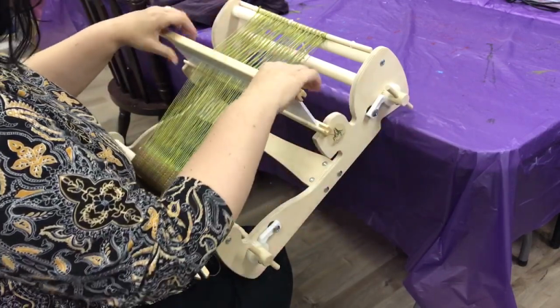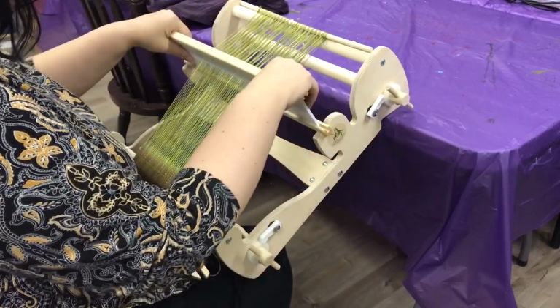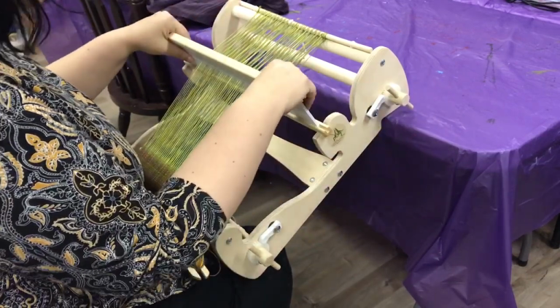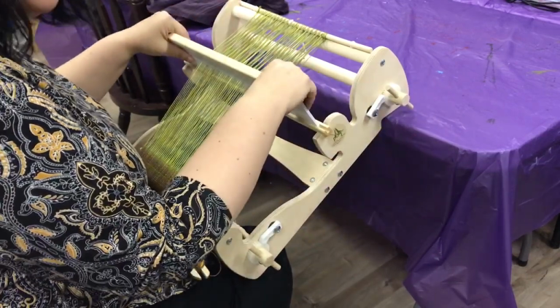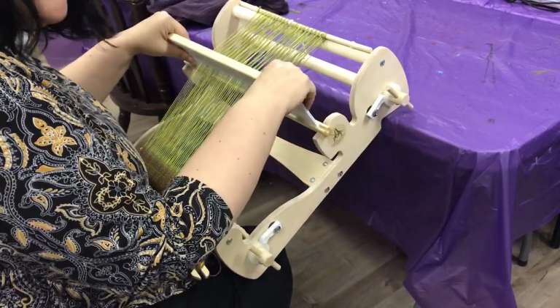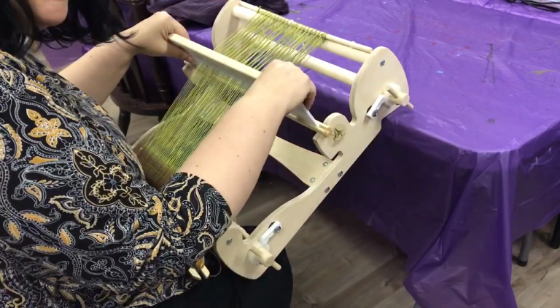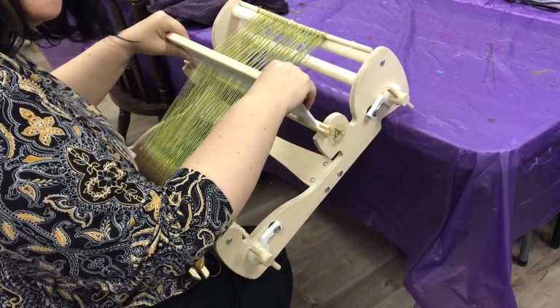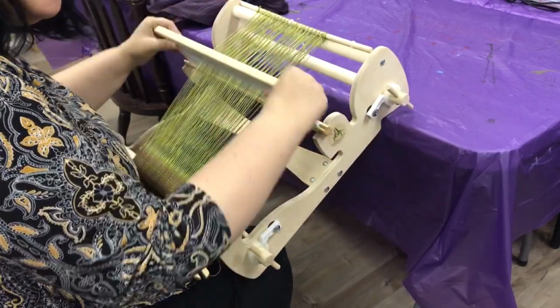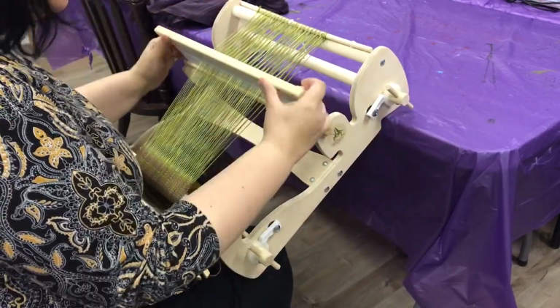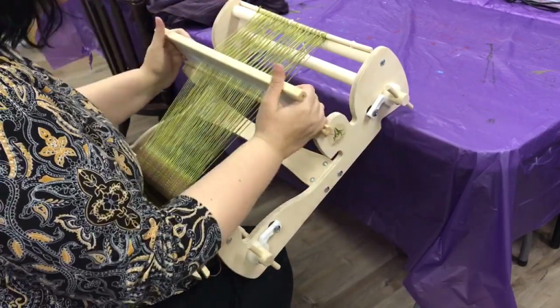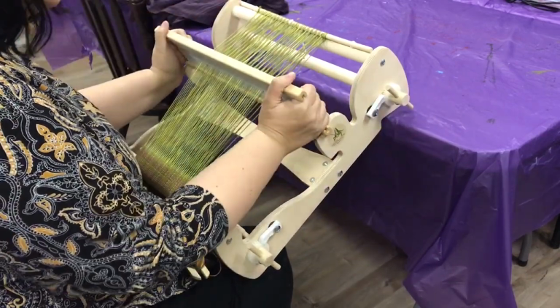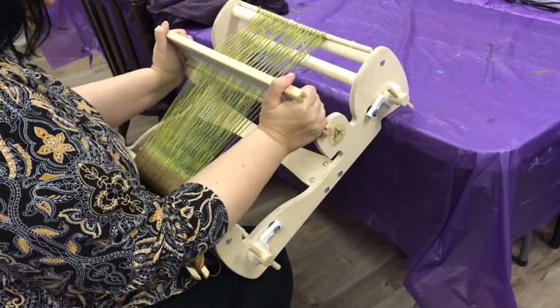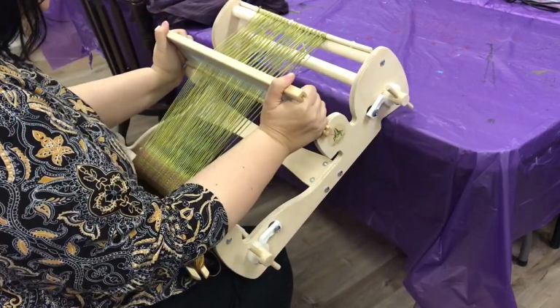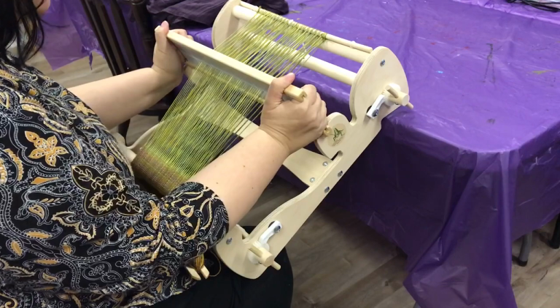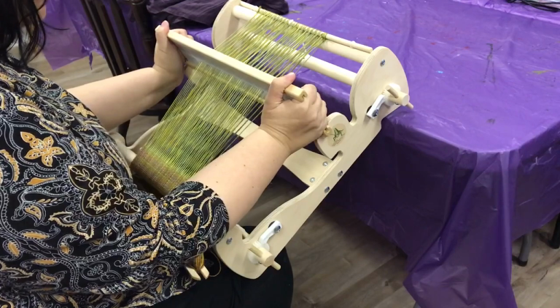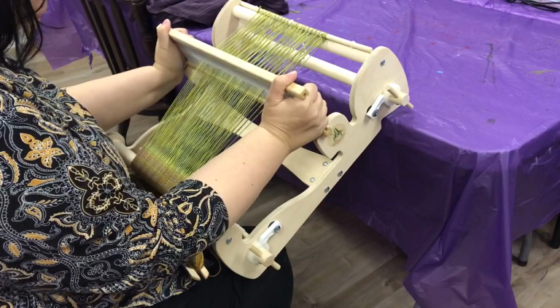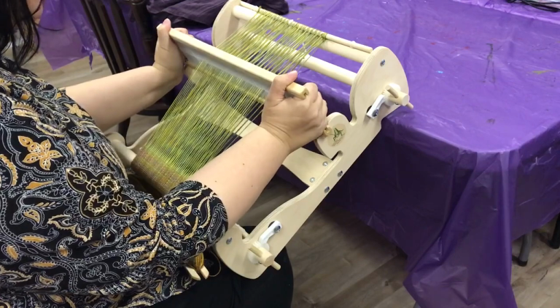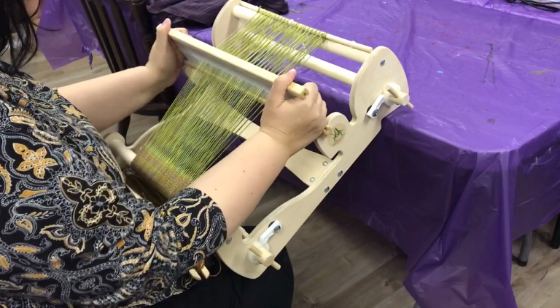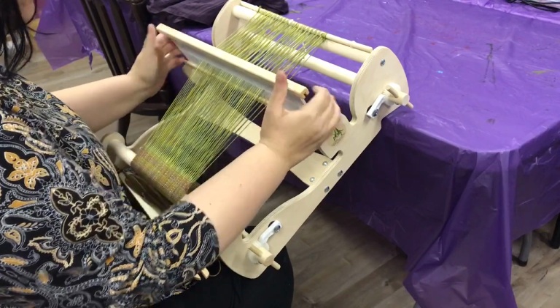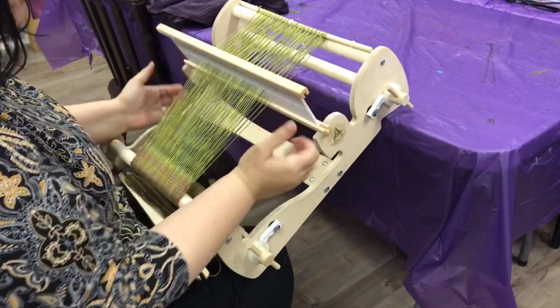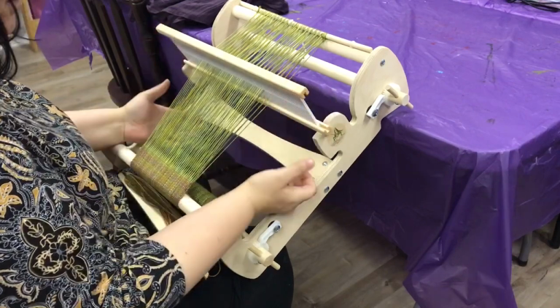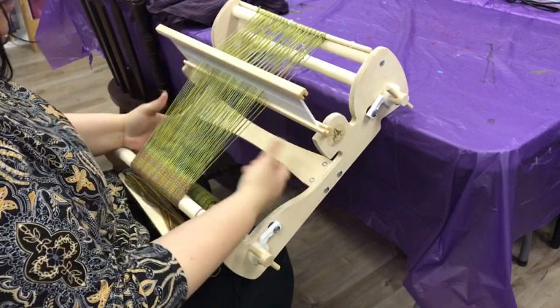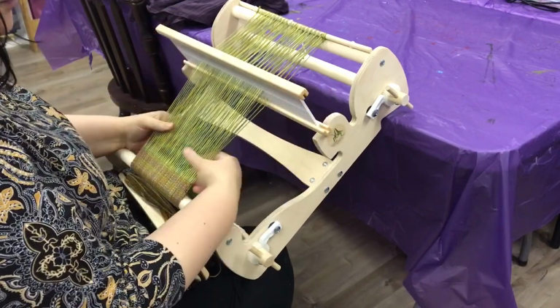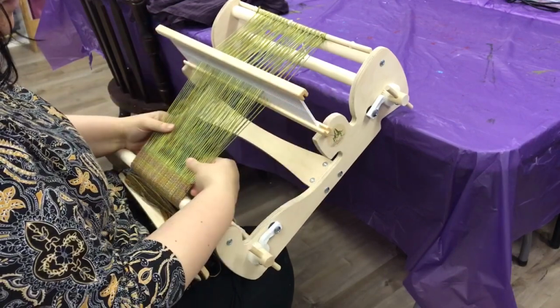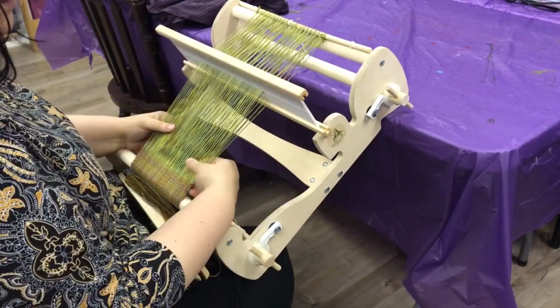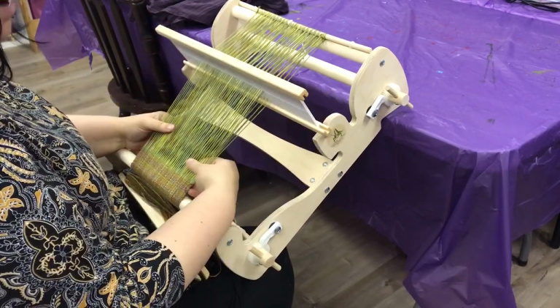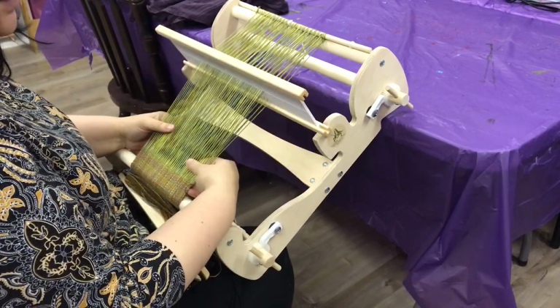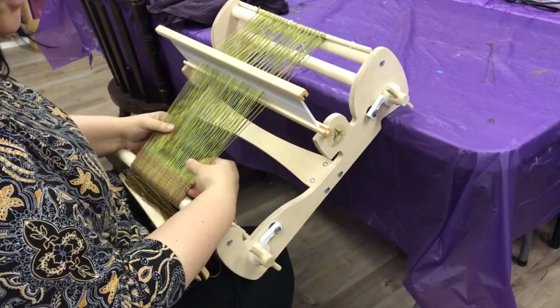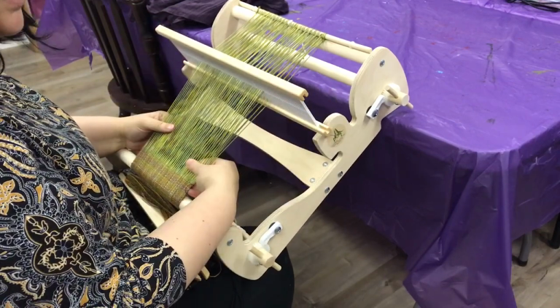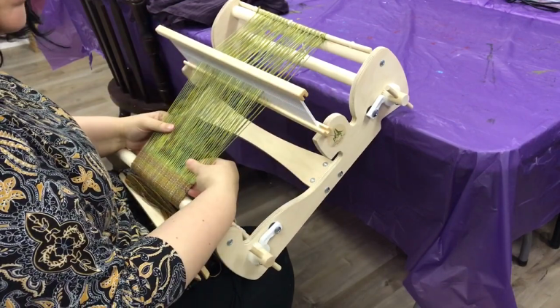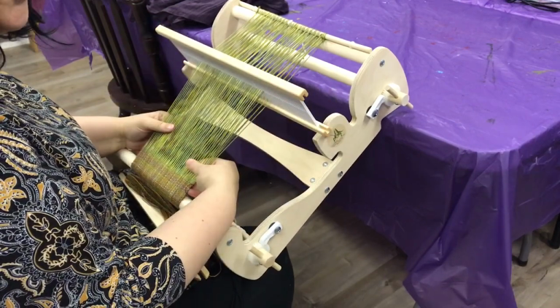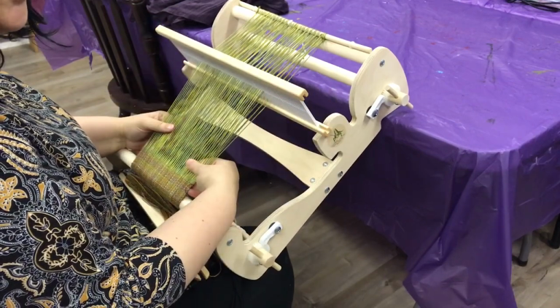I hope that helps! Please message me if you have any other weaving questions and I'll be happy to do a demonstration.